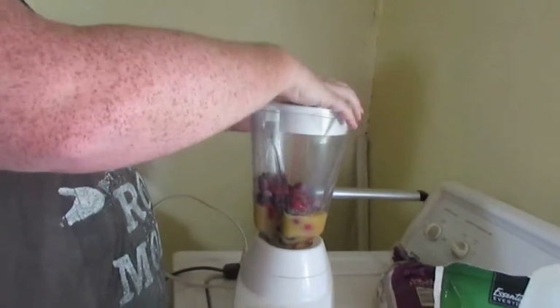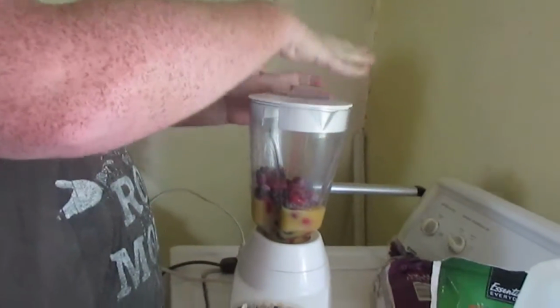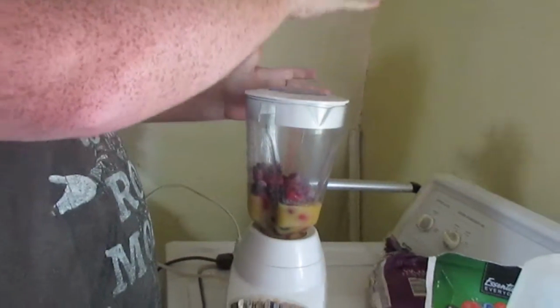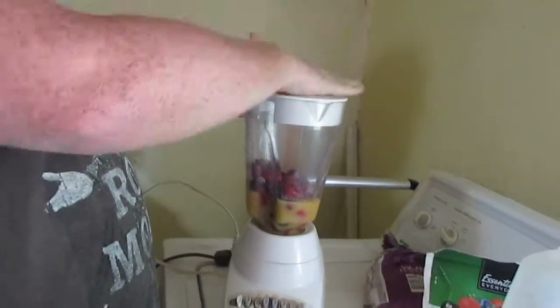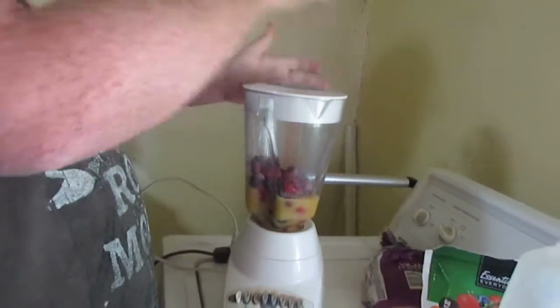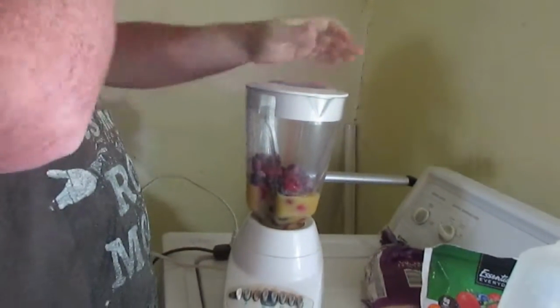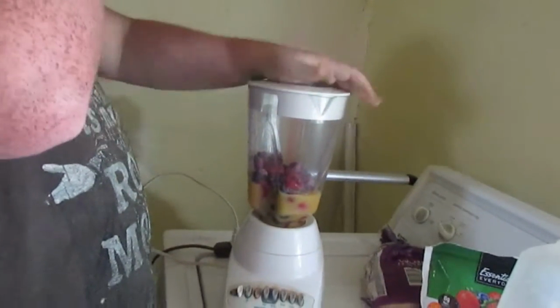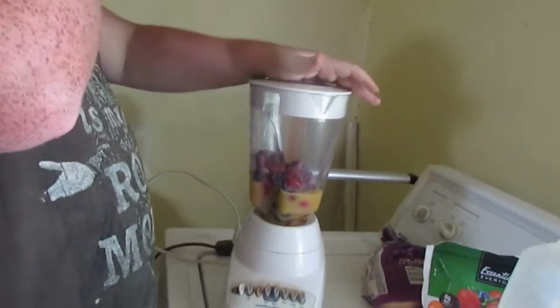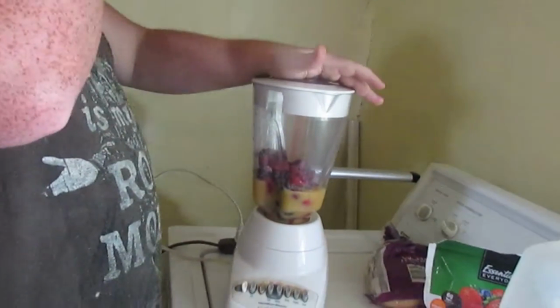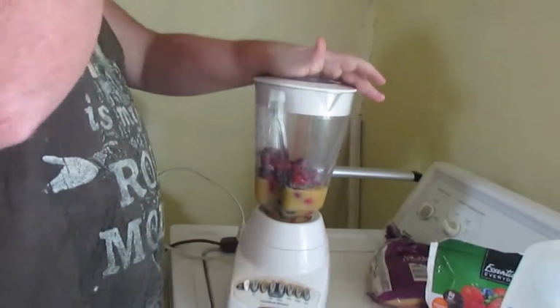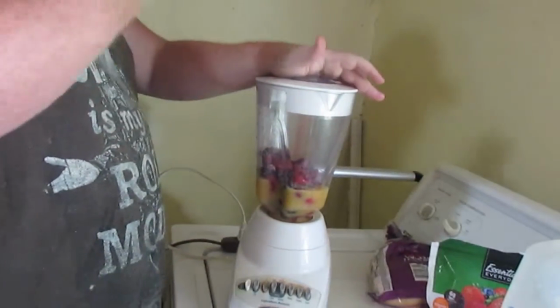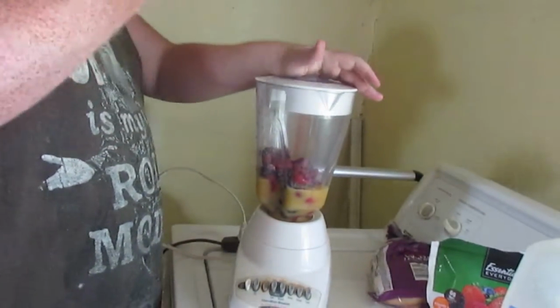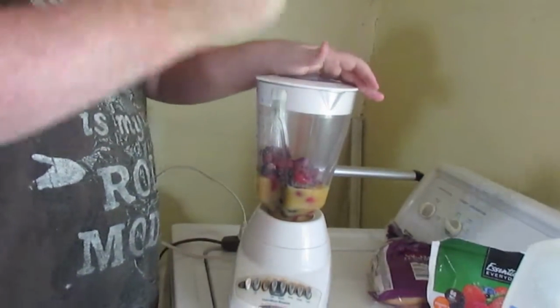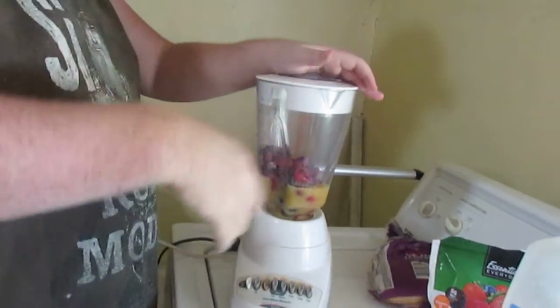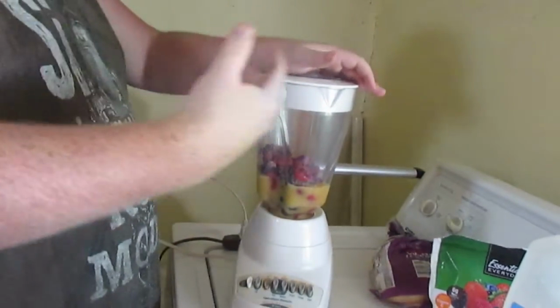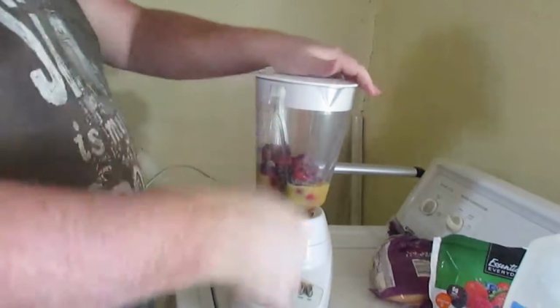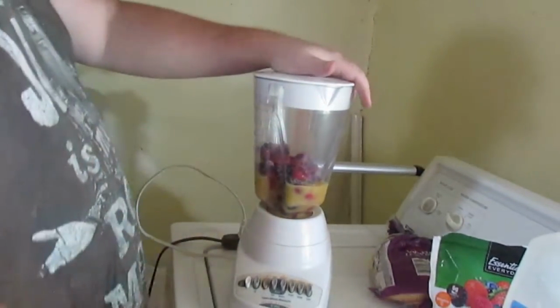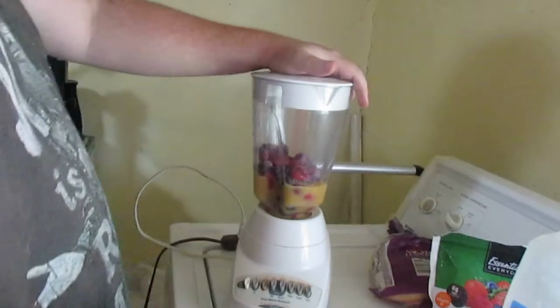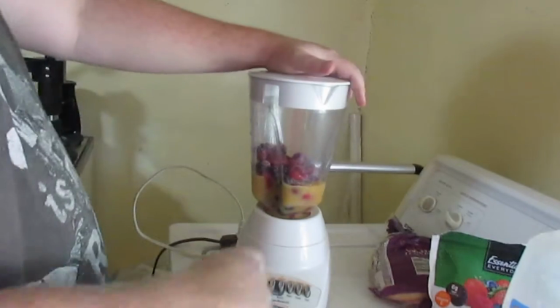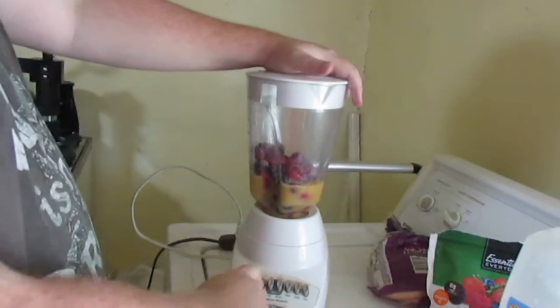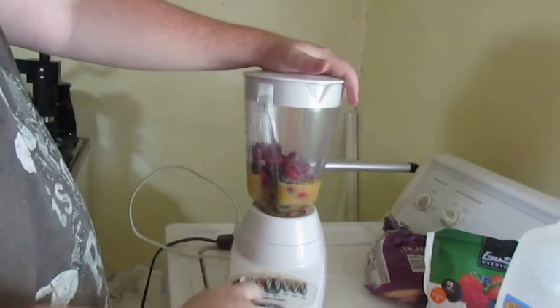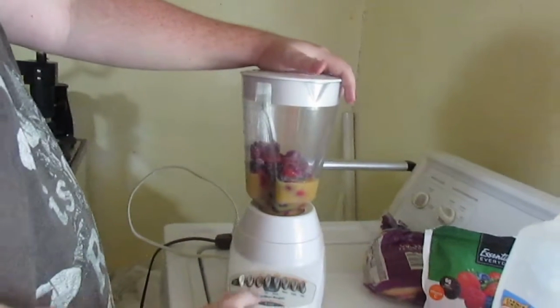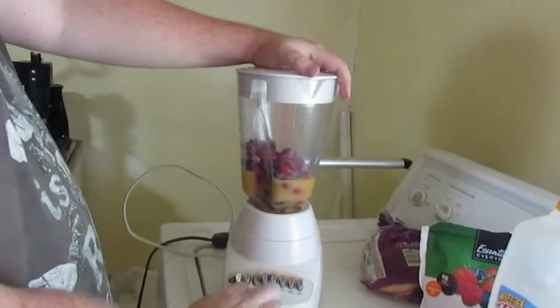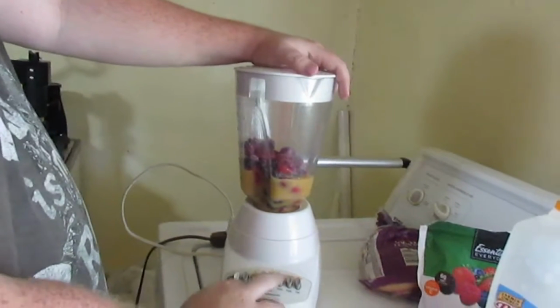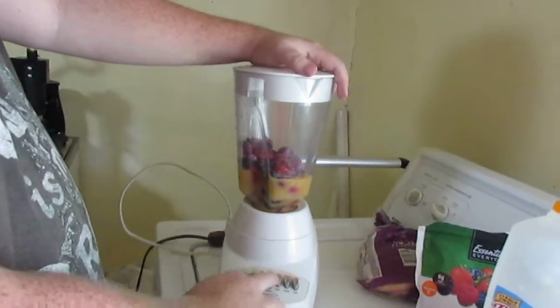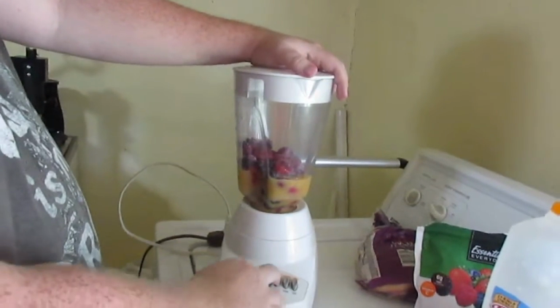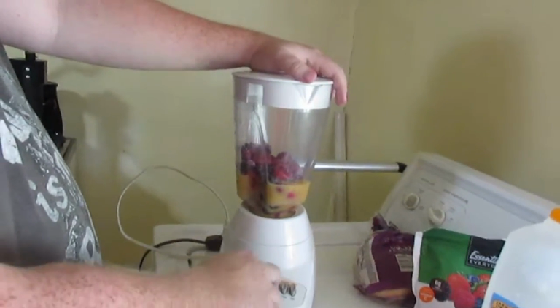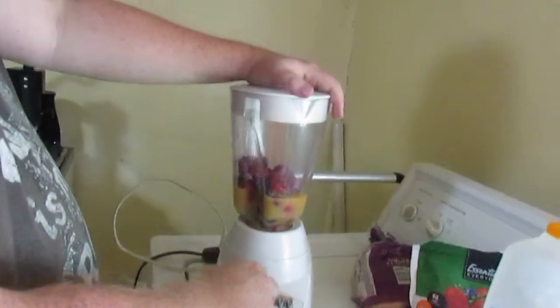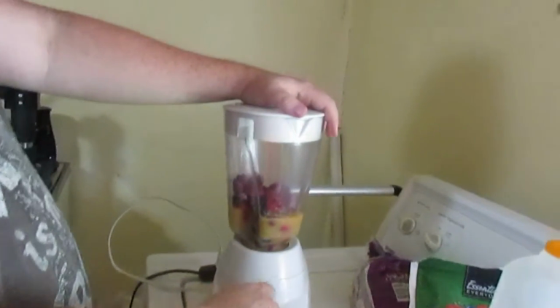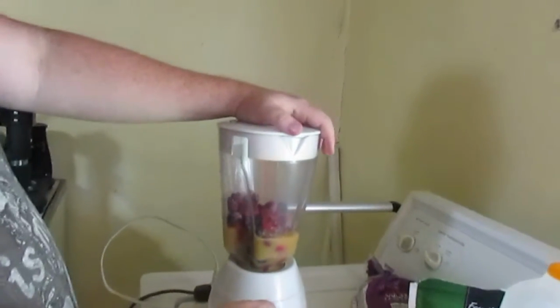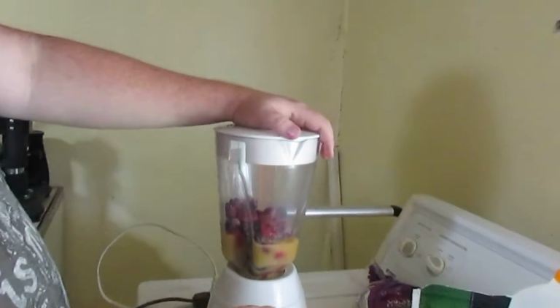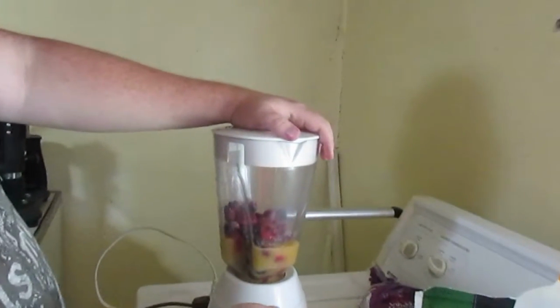So we're going to put about two cups of OJ, a cup and a half to two cups of the berries. Turn the blender on high, put it on smoothie.